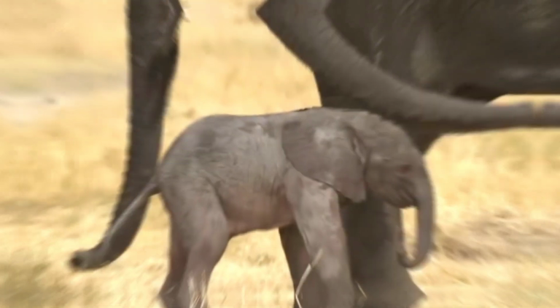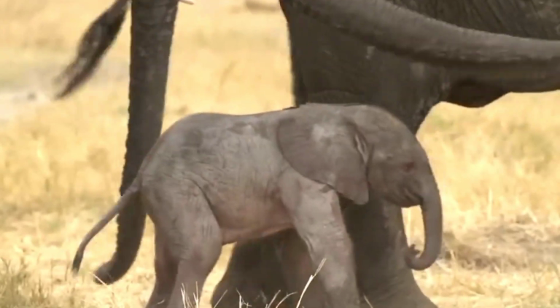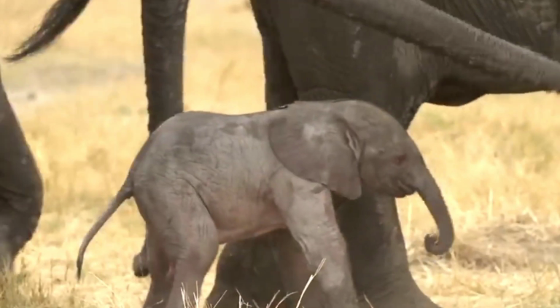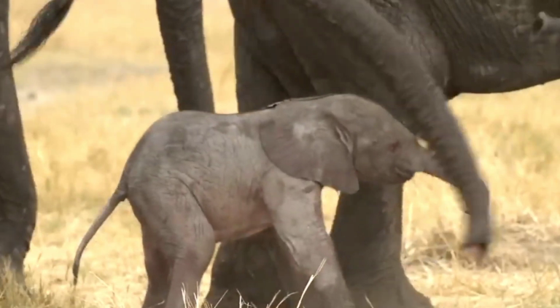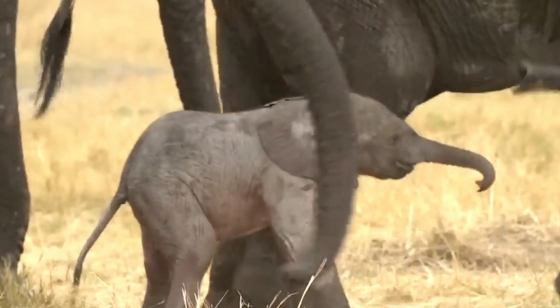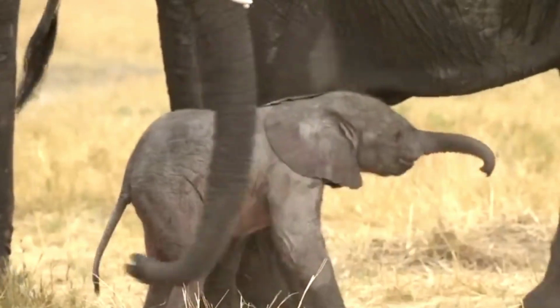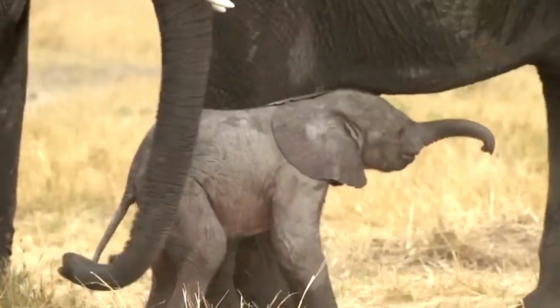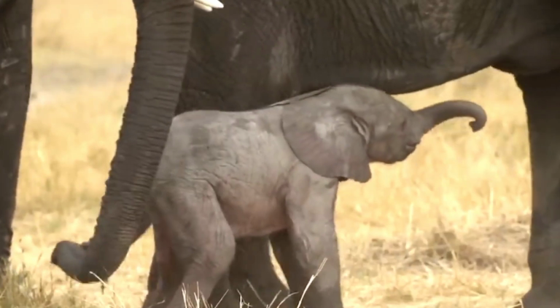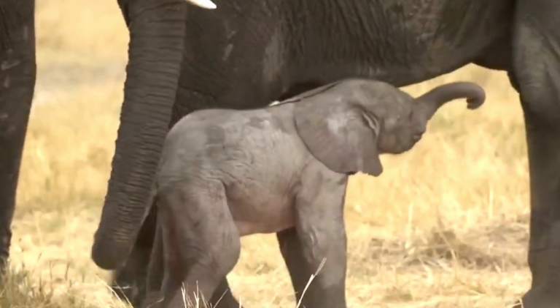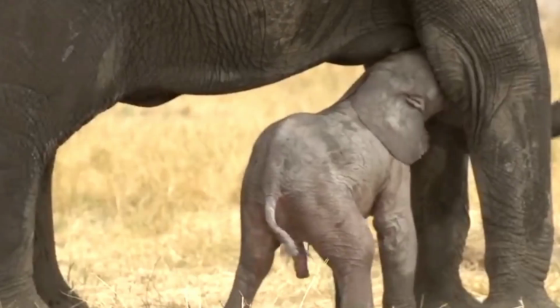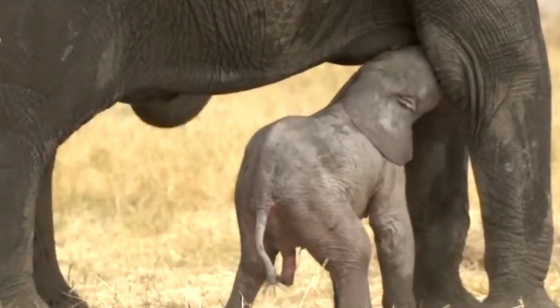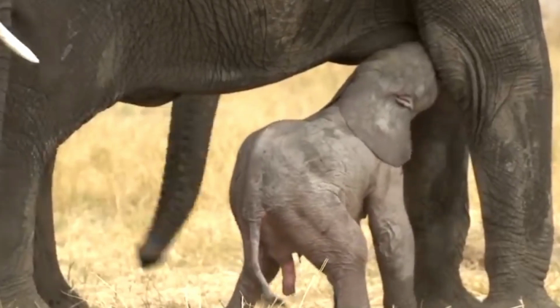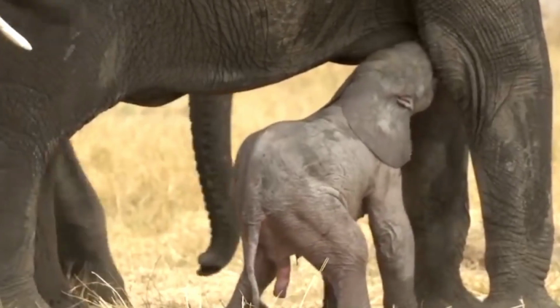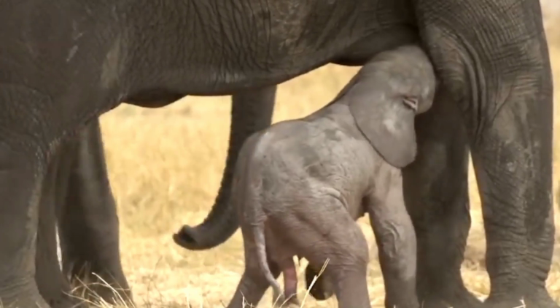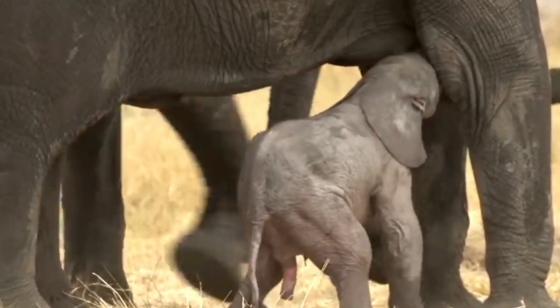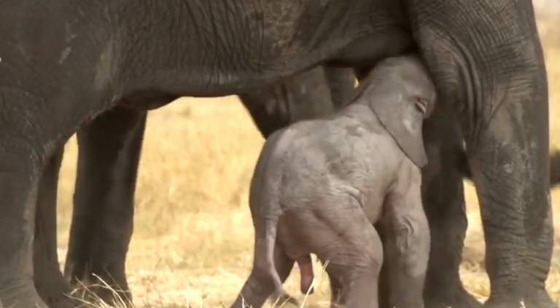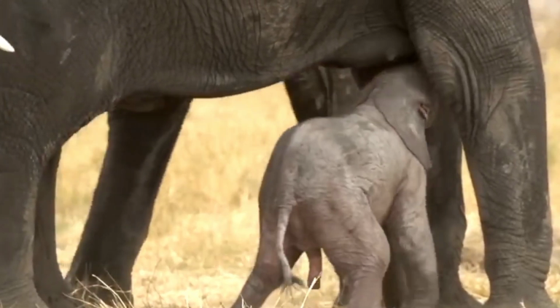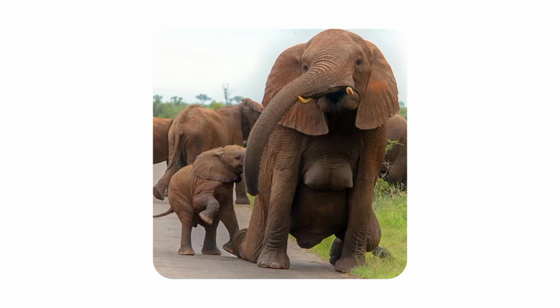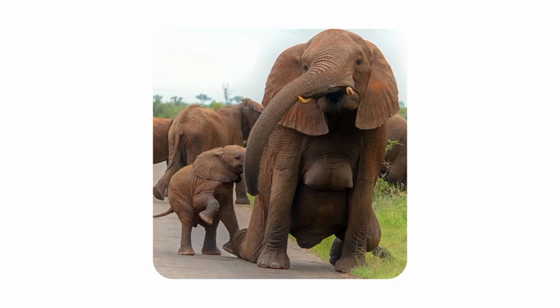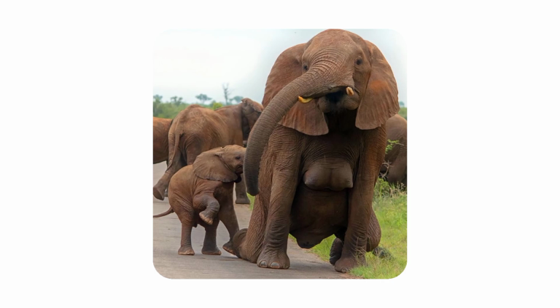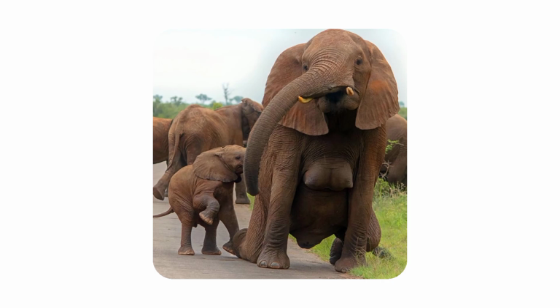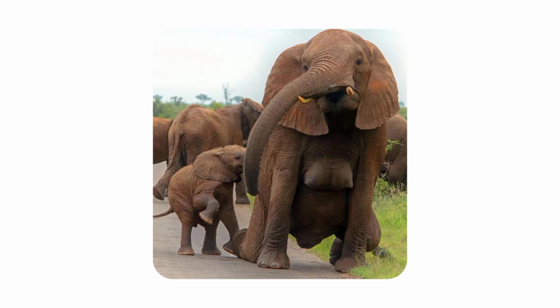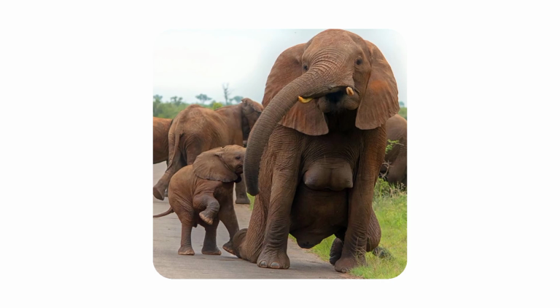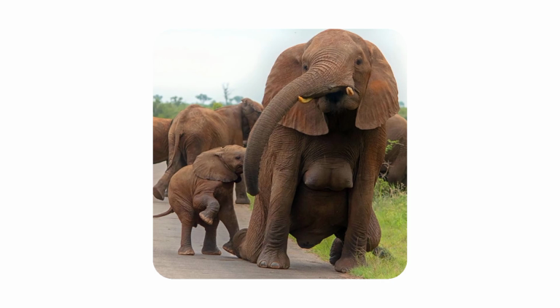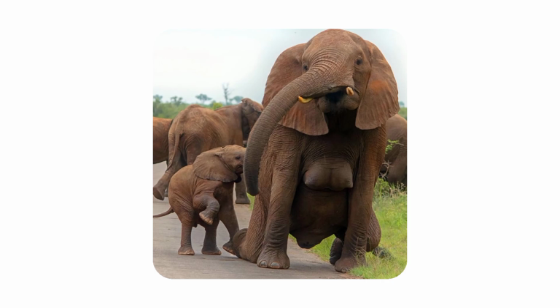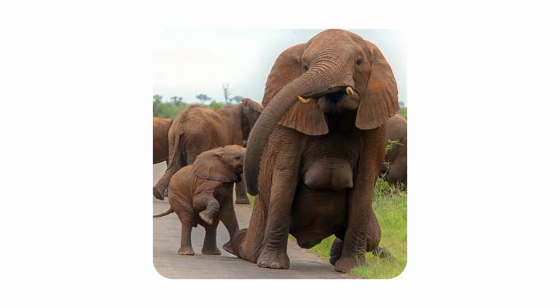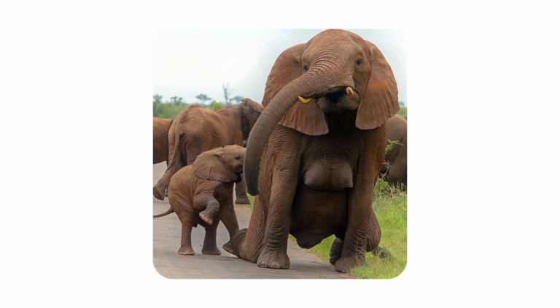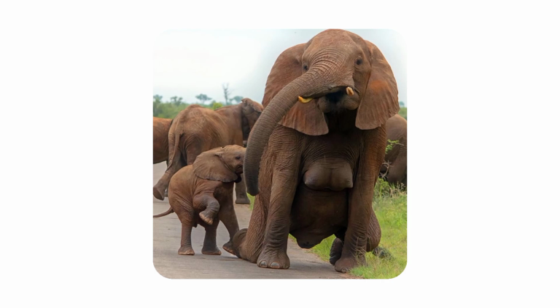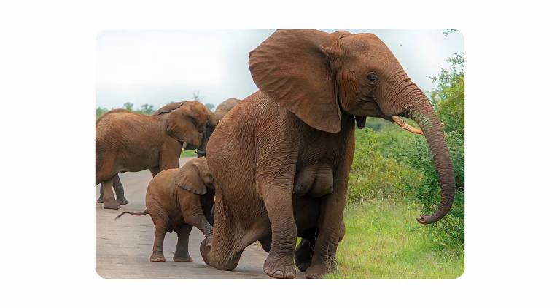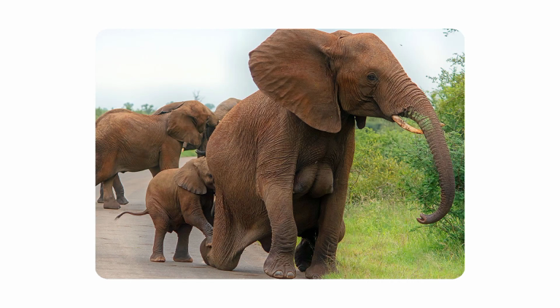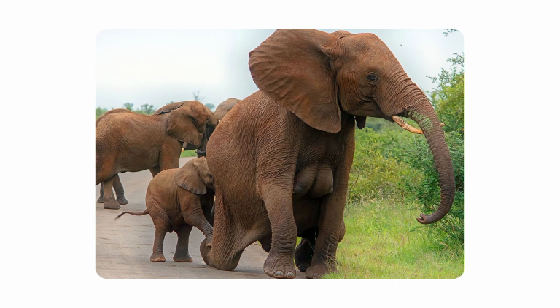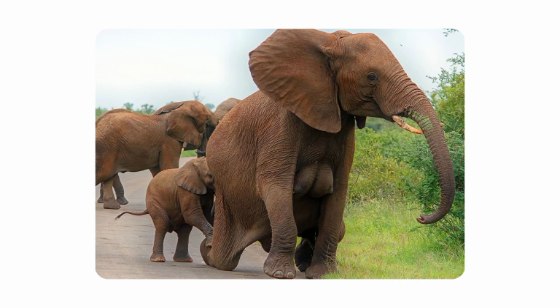But first thing is always, it will be pointed to the nipples. By the way, did you know elephants have breasts on their chest? Now you know.